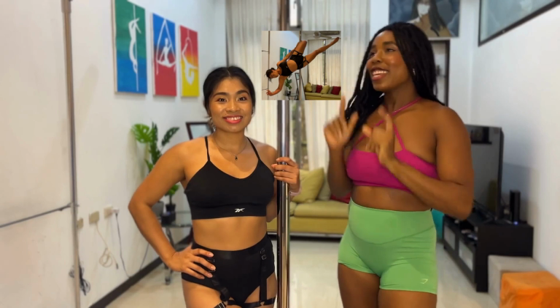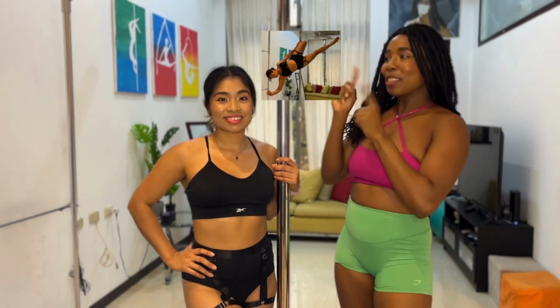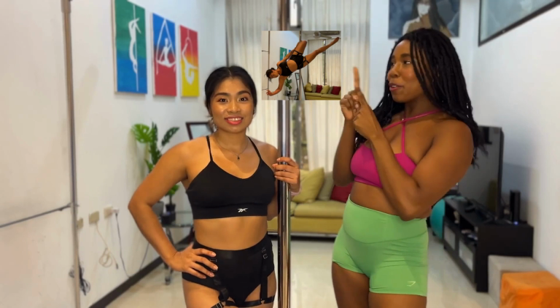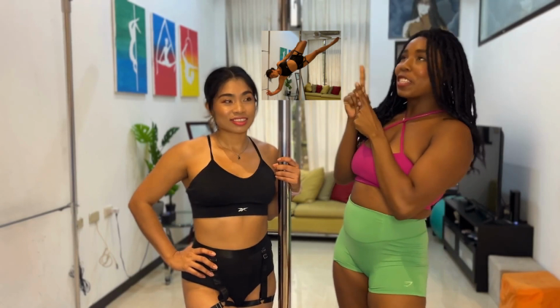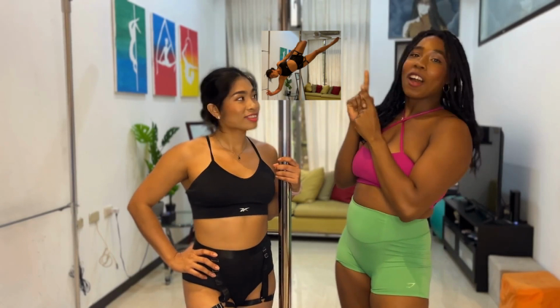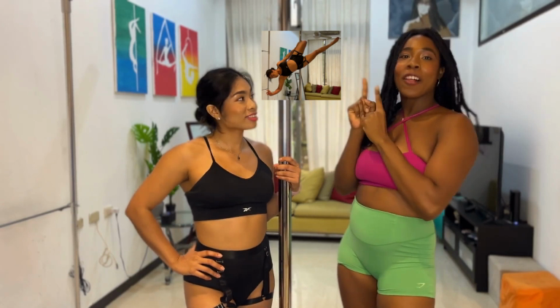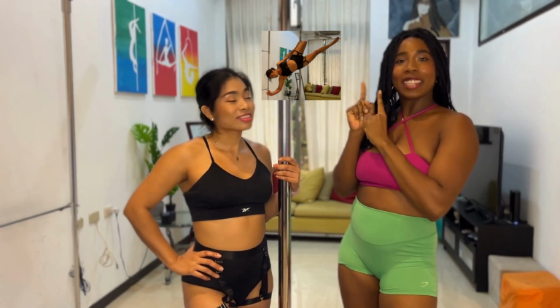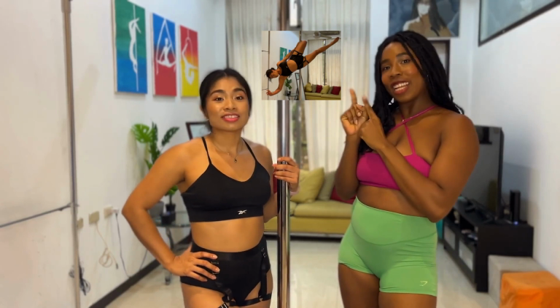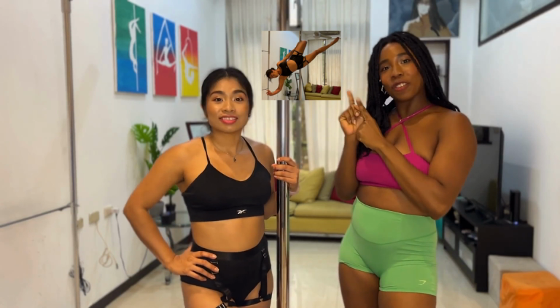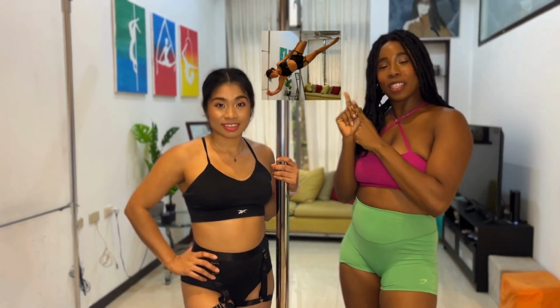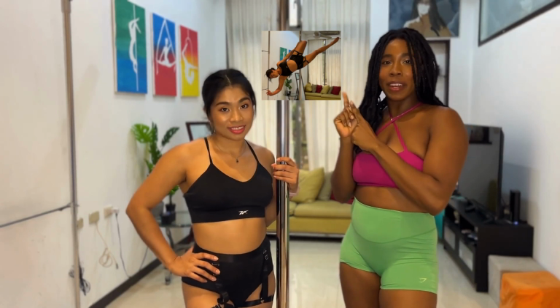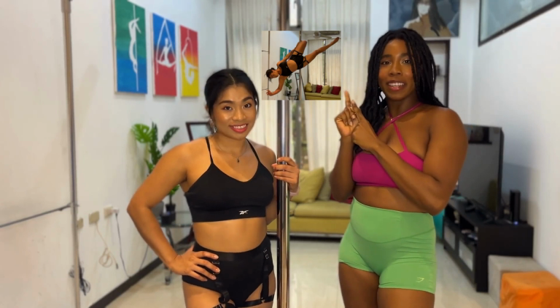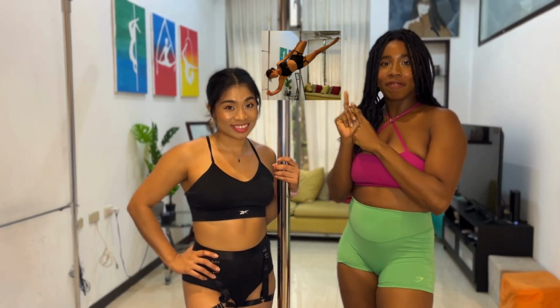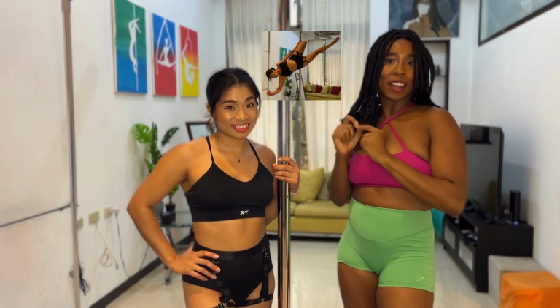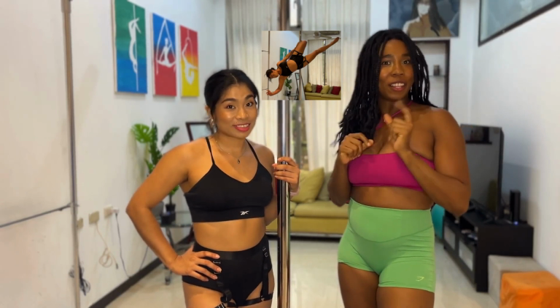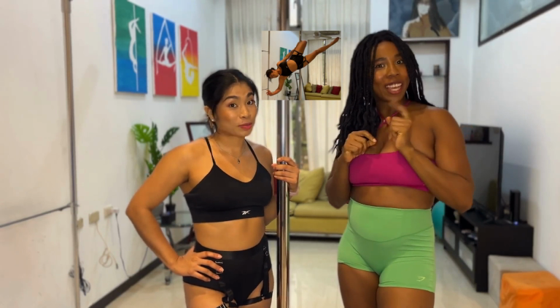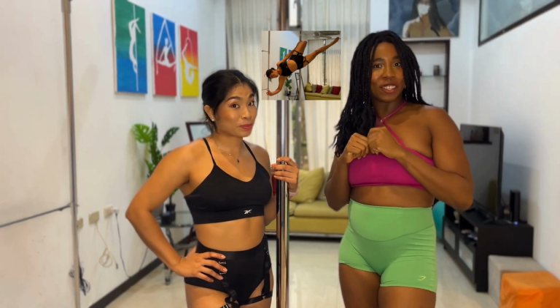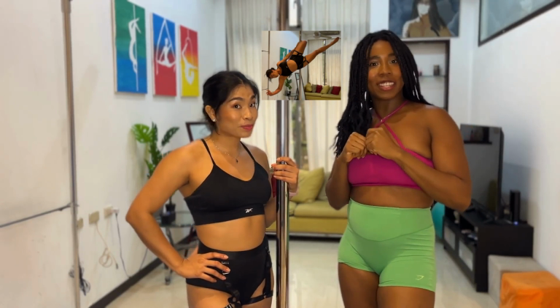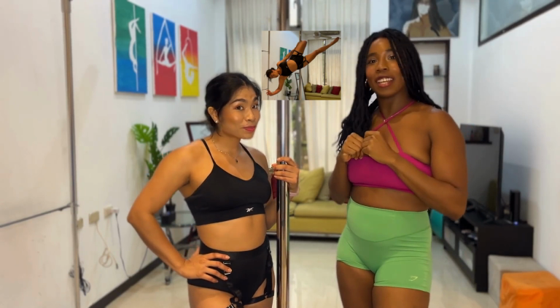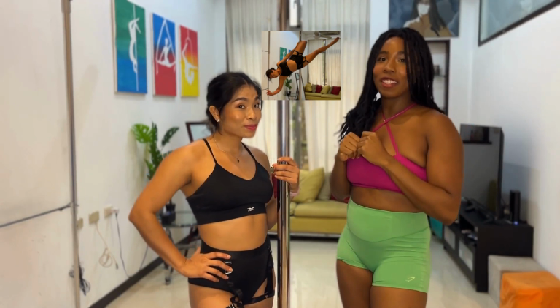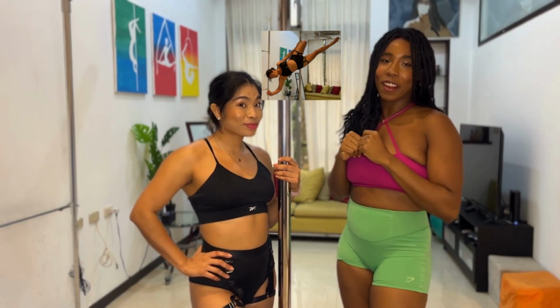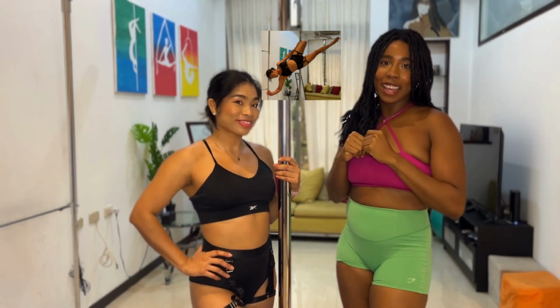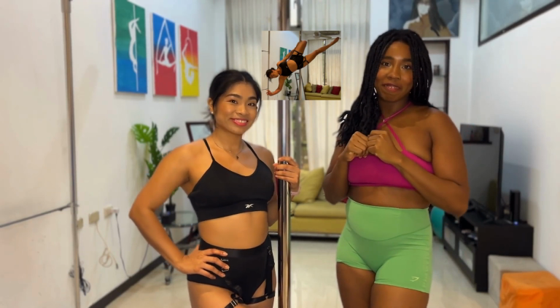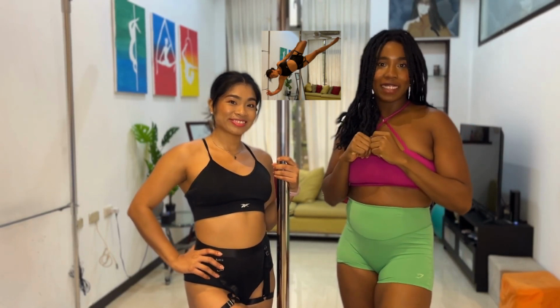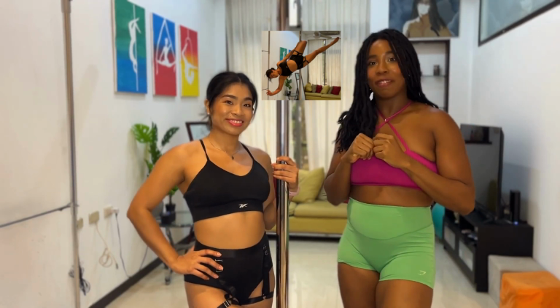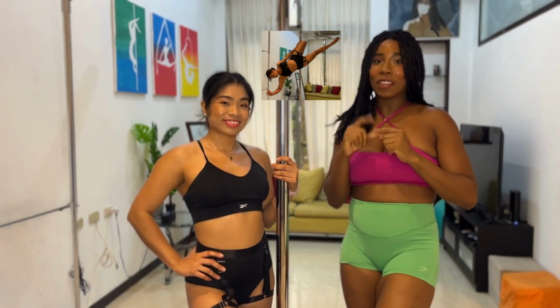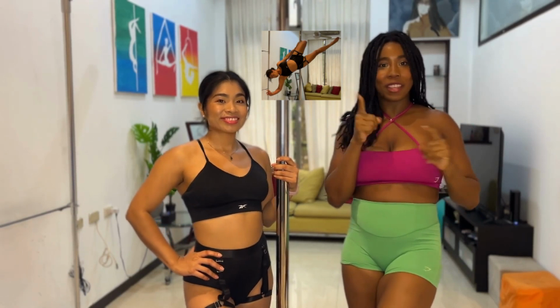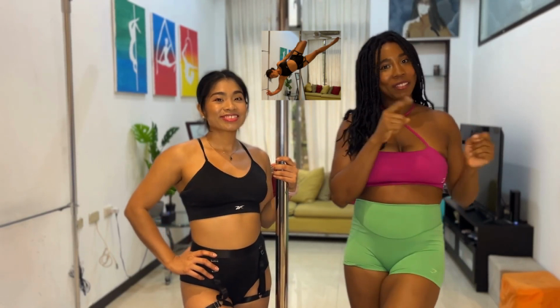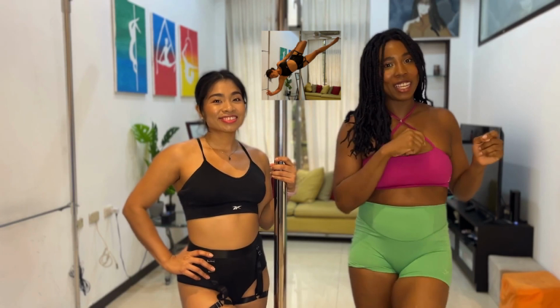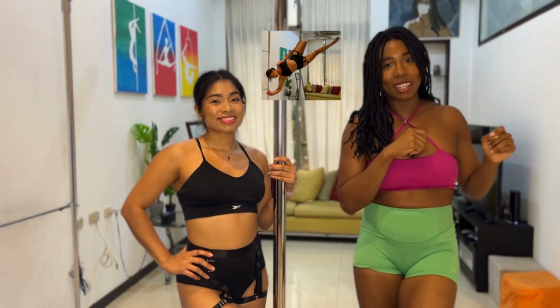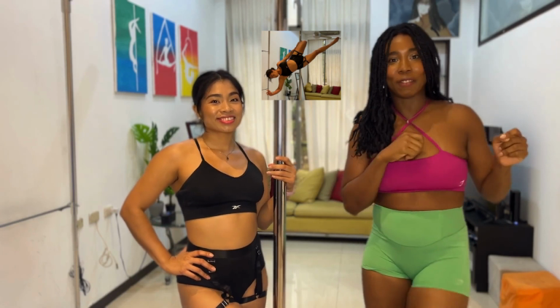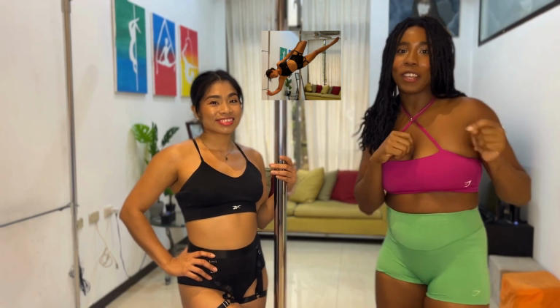This move is called the dangerous bird. Are you dangerous enough to try it? If so, this routine is for you.